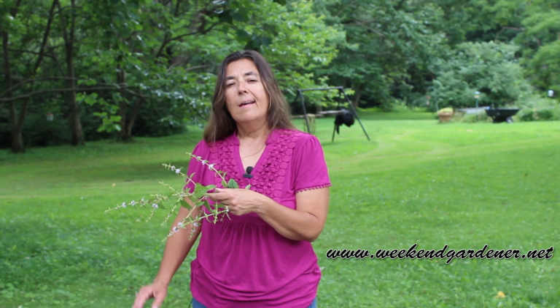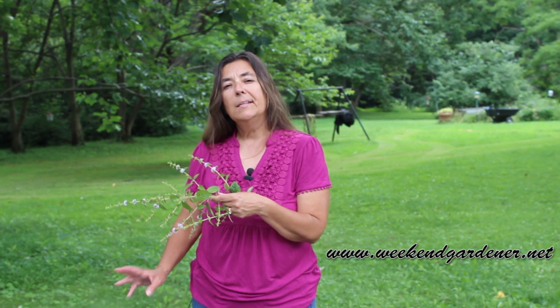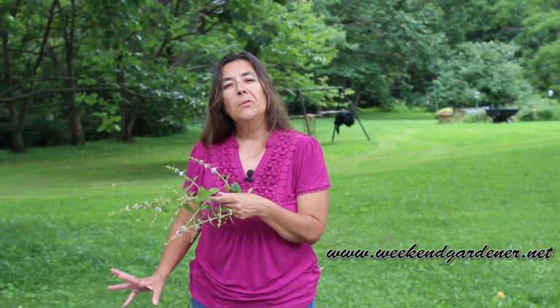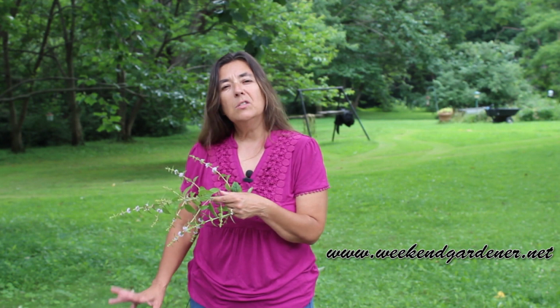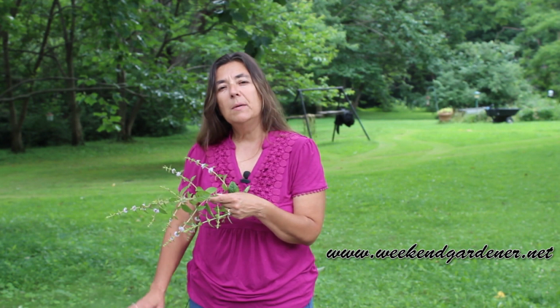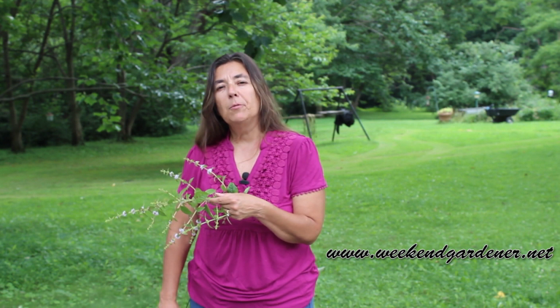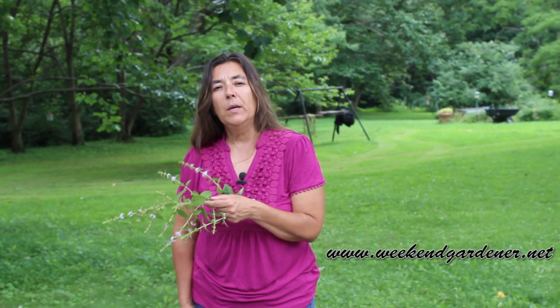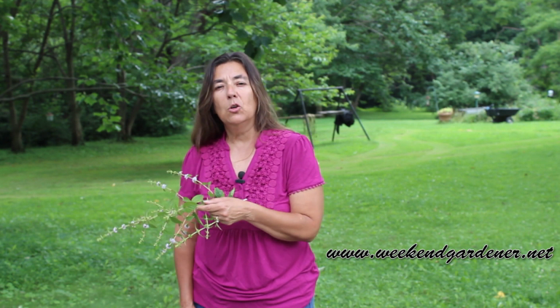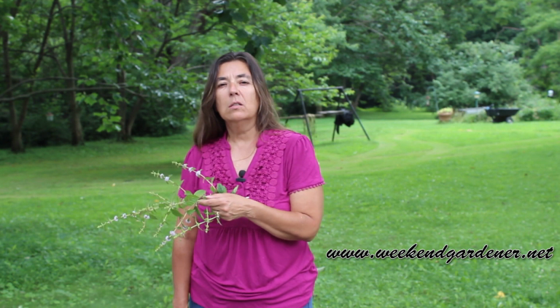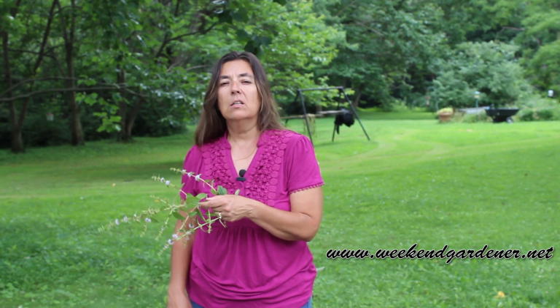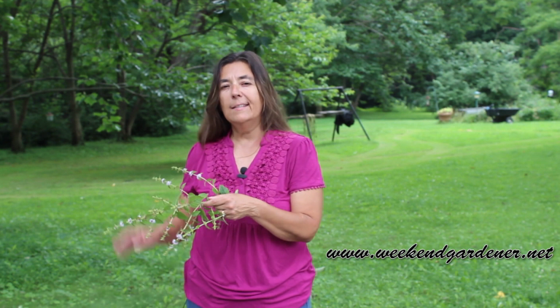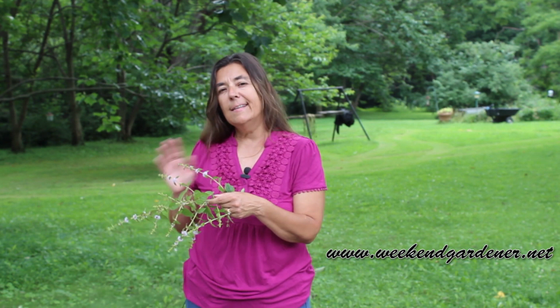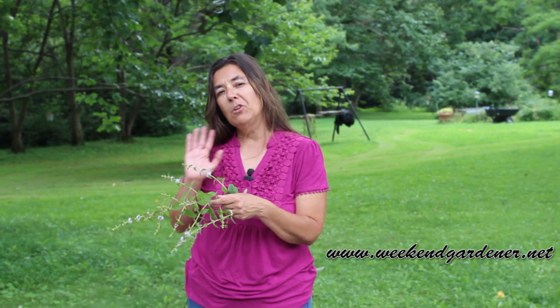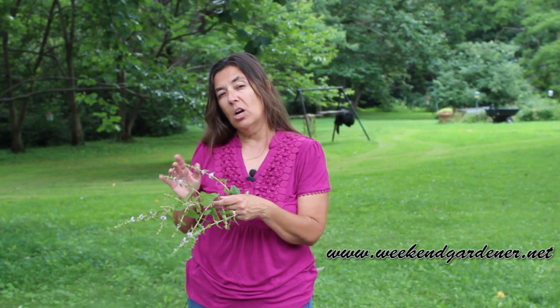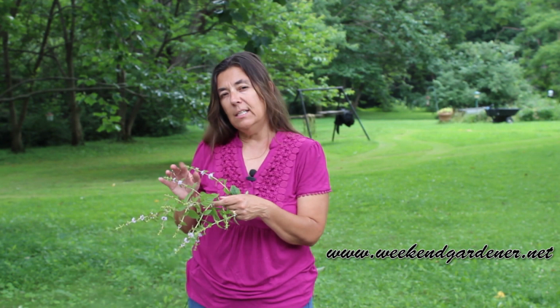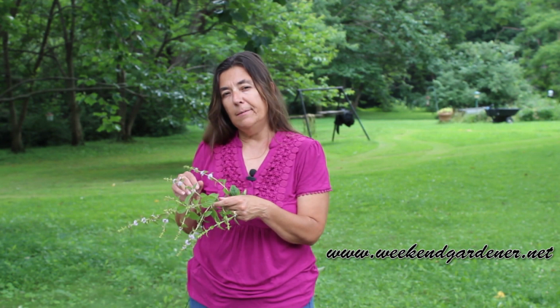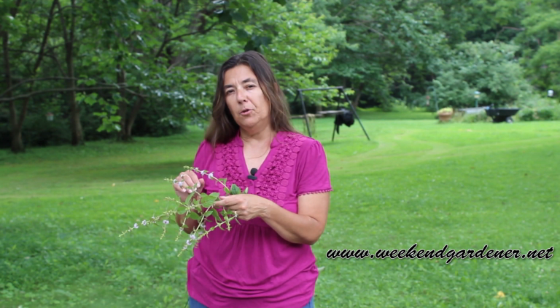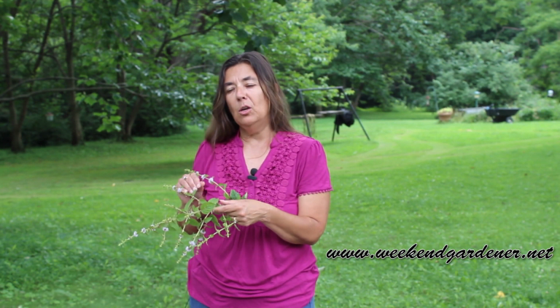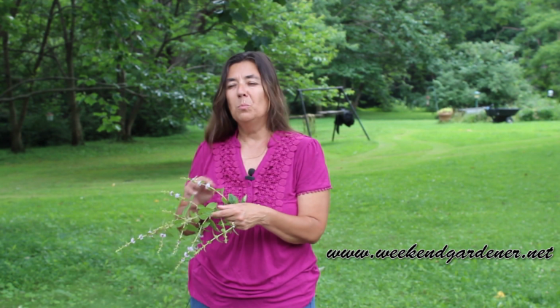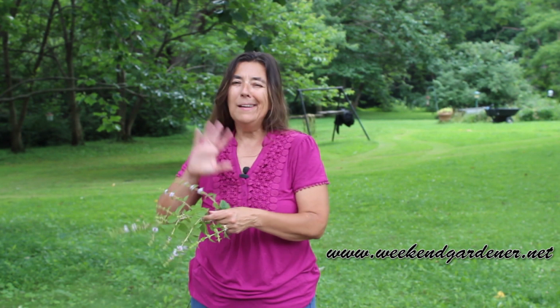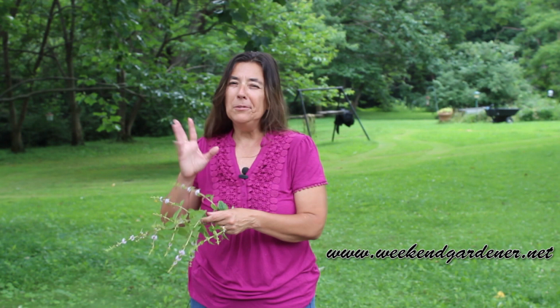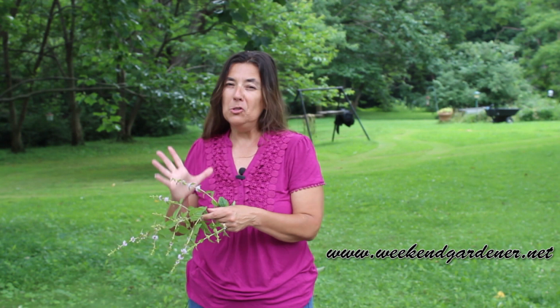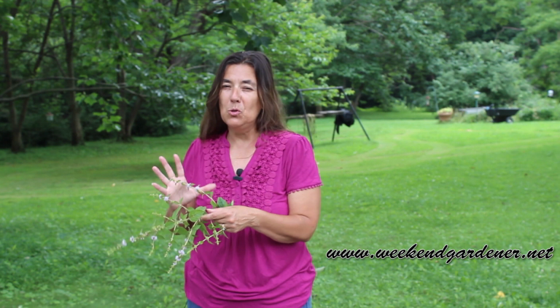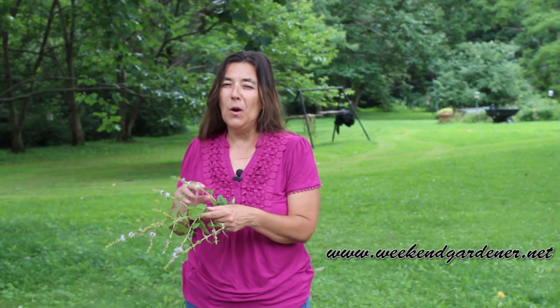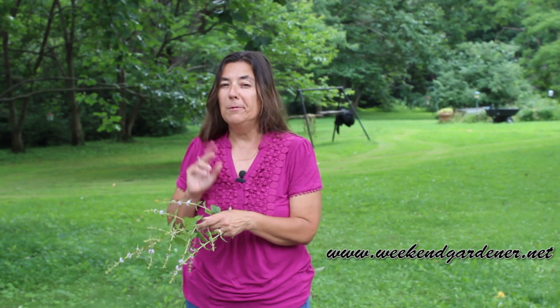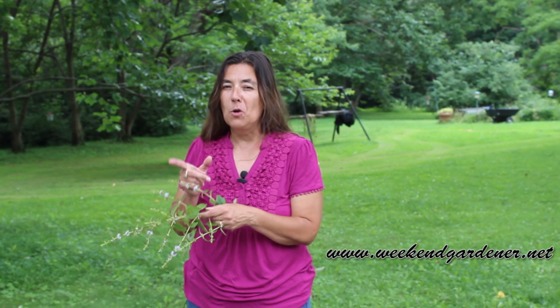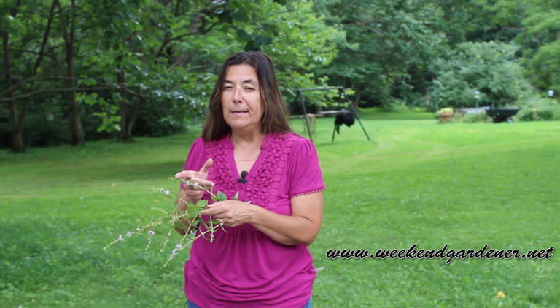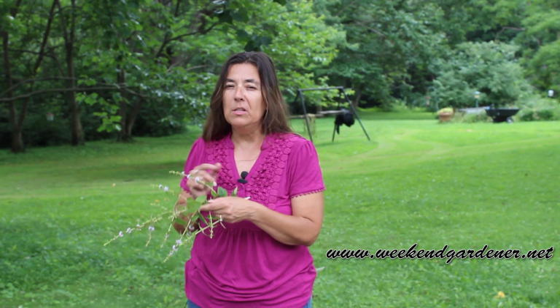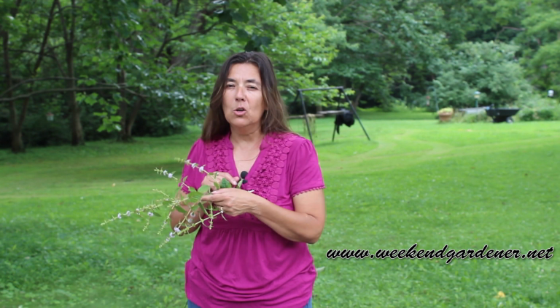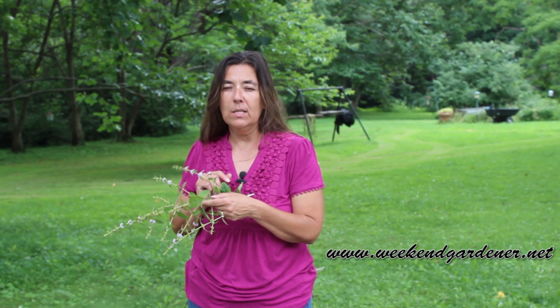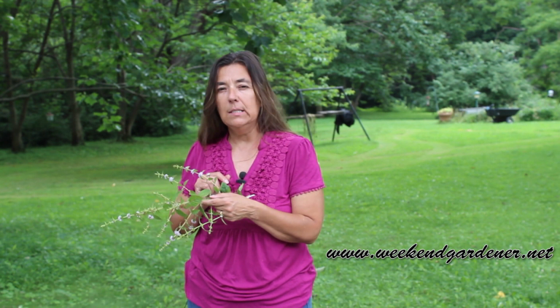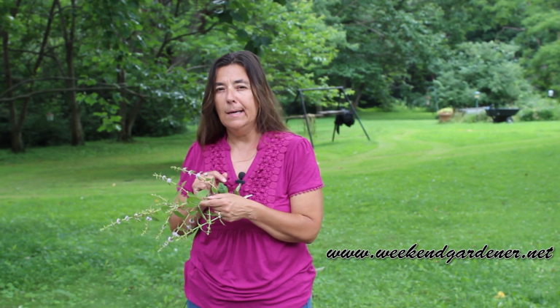Hello, this is Mindy from The Weekend Gardener, and today I have a gardening tip for you. But I have a little story before I give you that gardening tip.